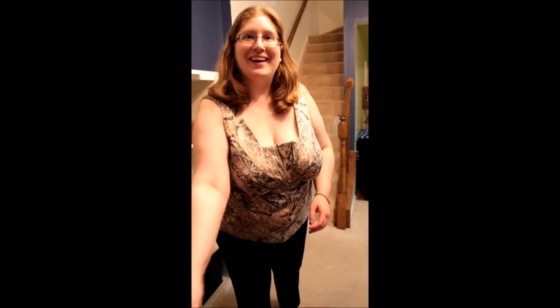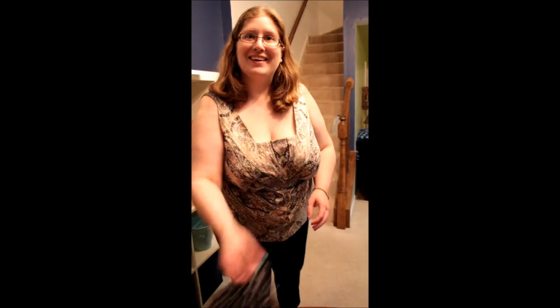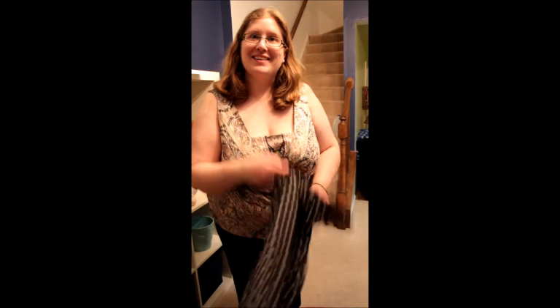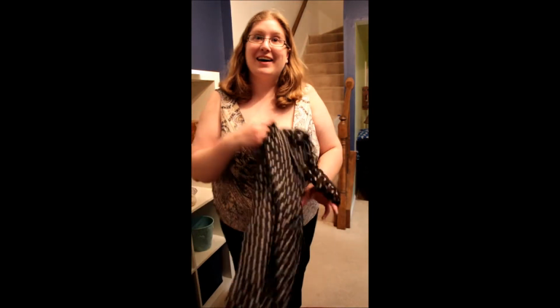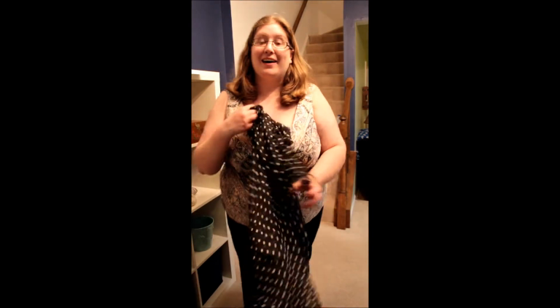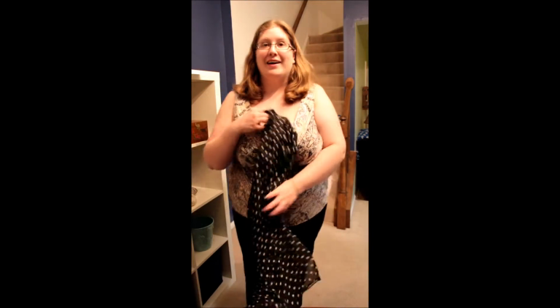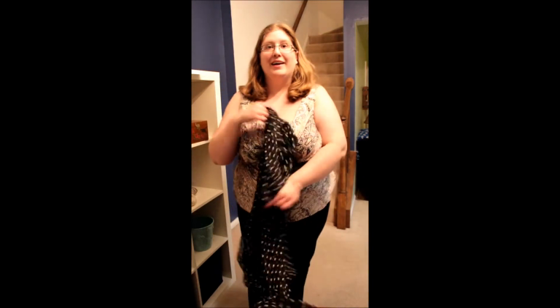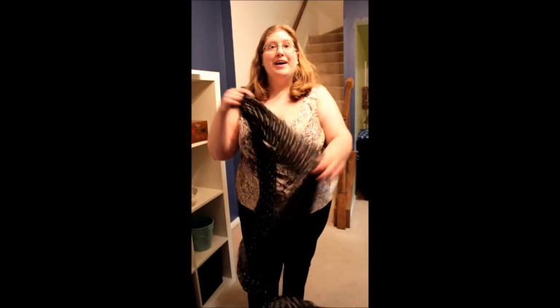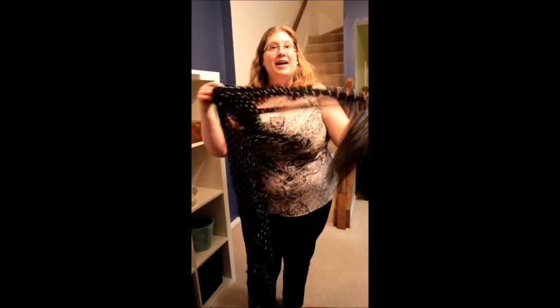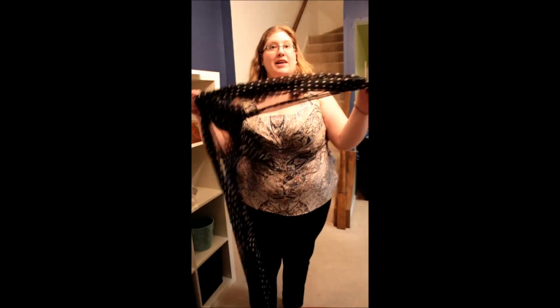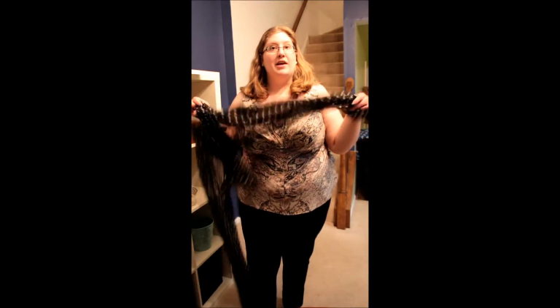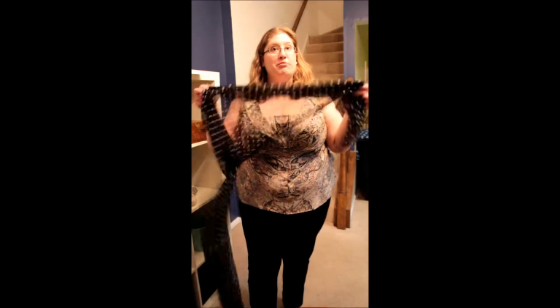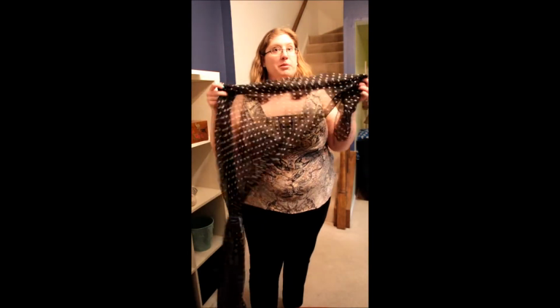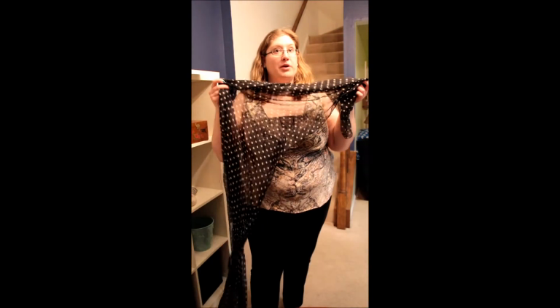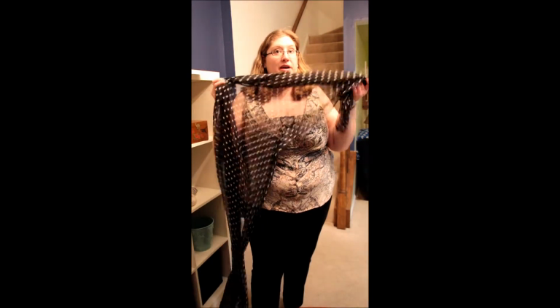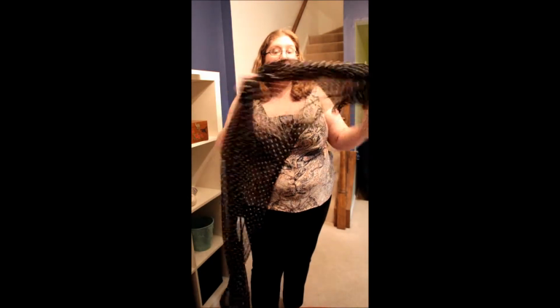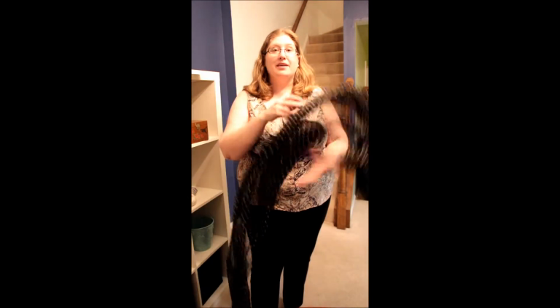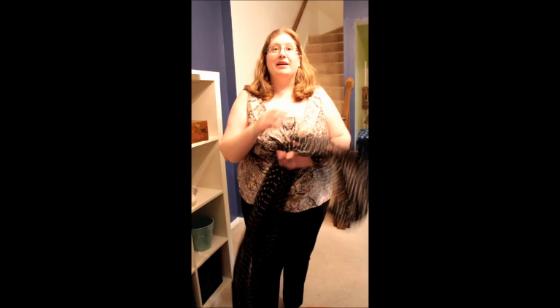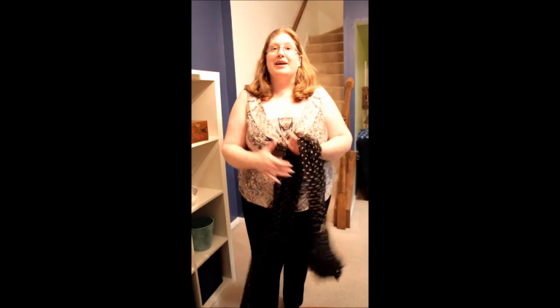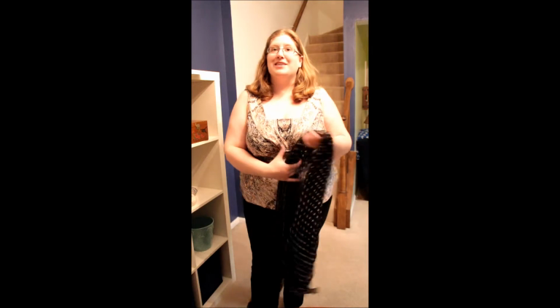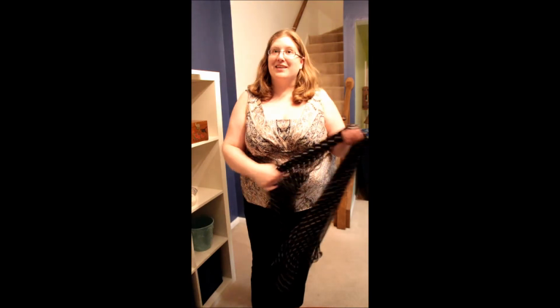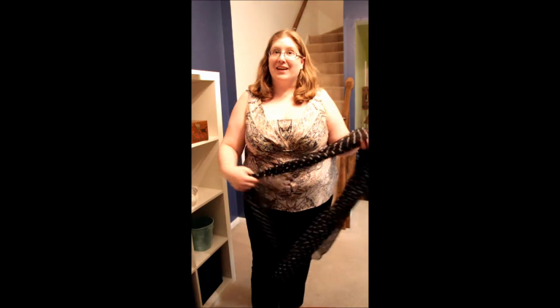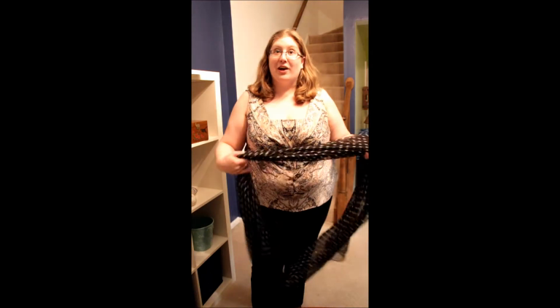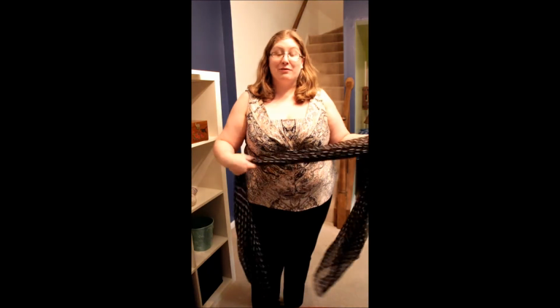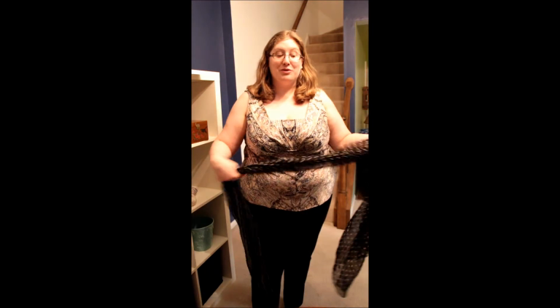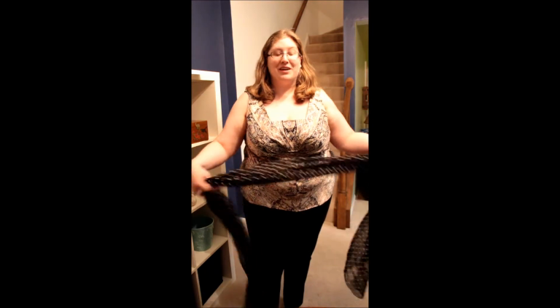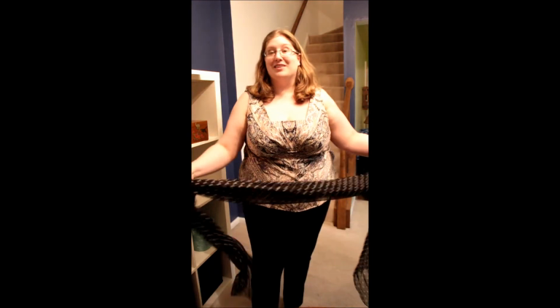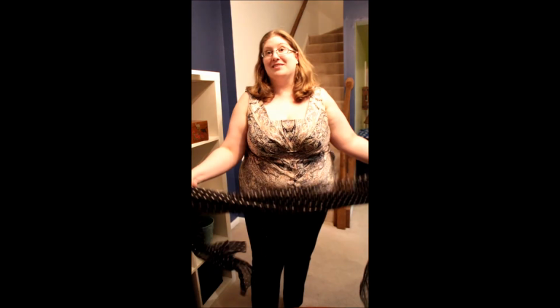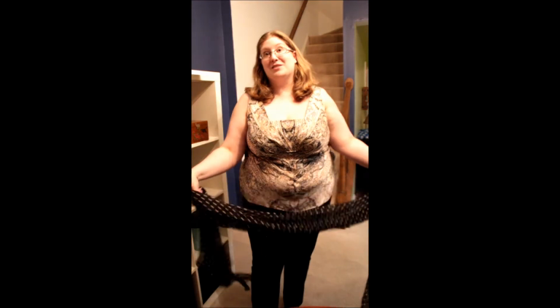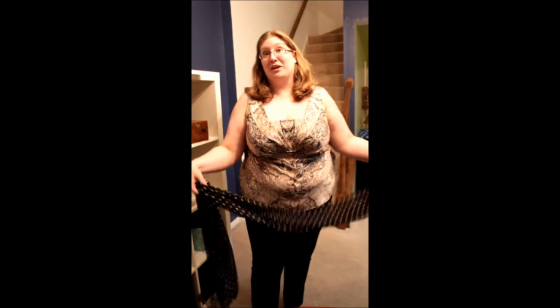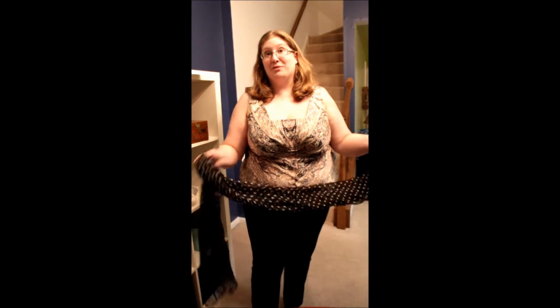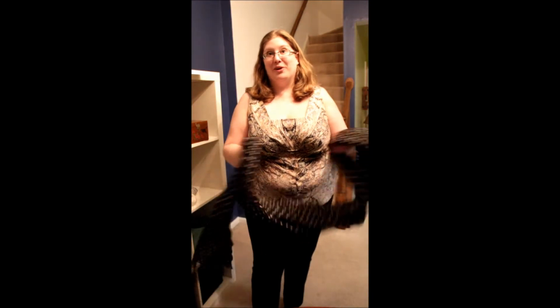I love my polka dots, and I intend to get a lot of use out of this scarf this spring and fall.